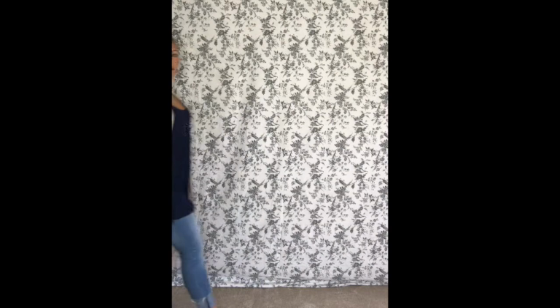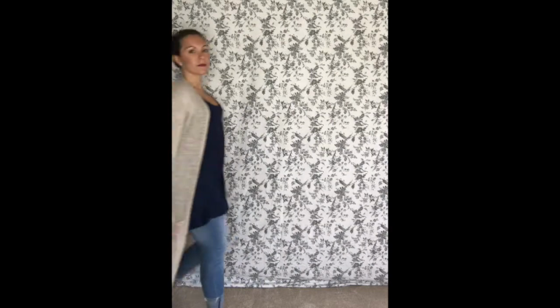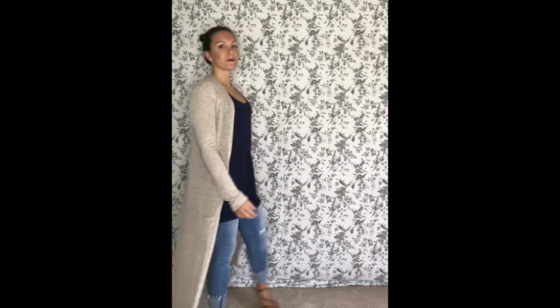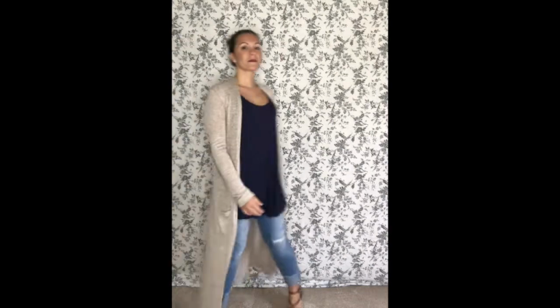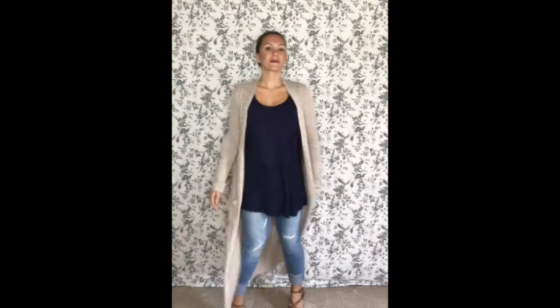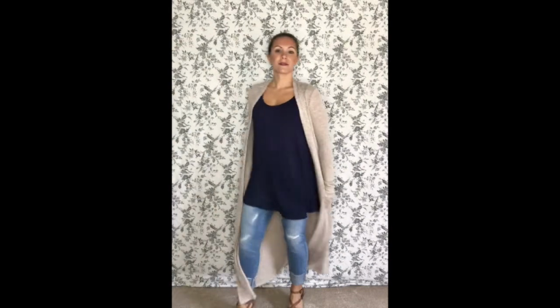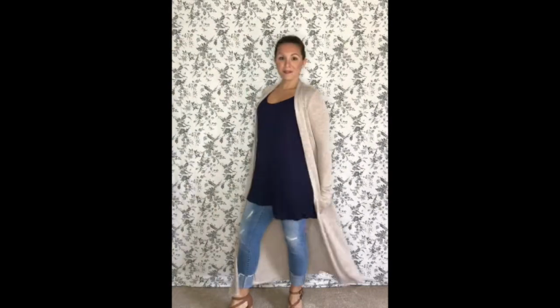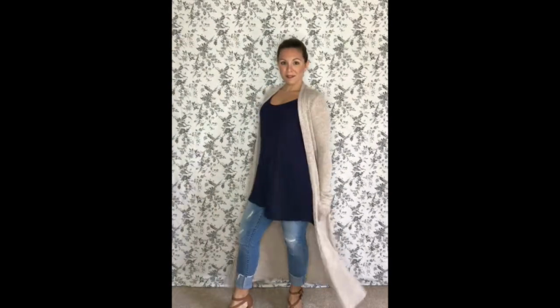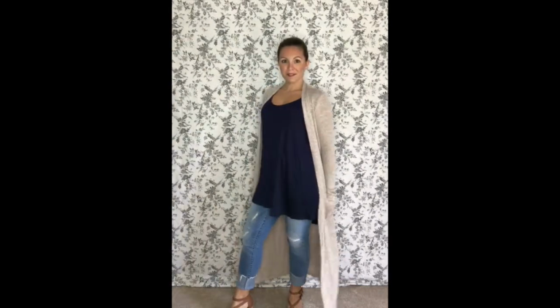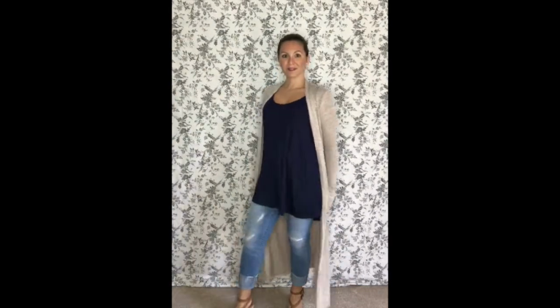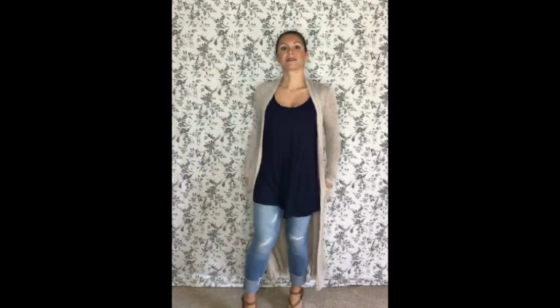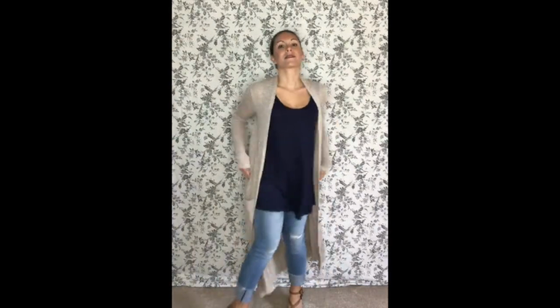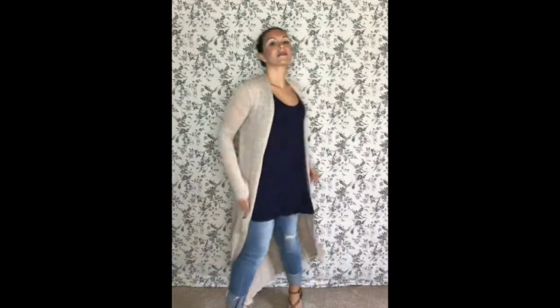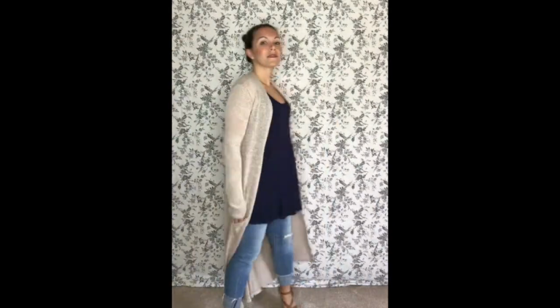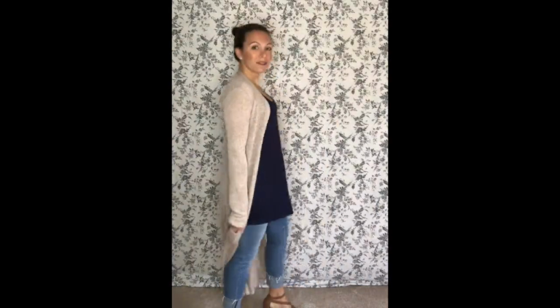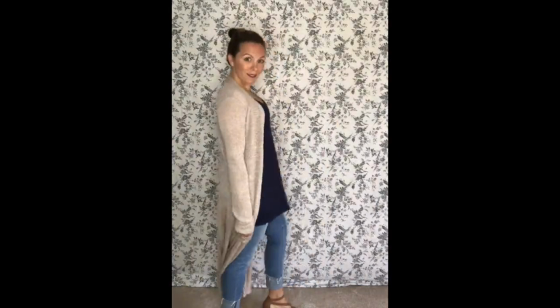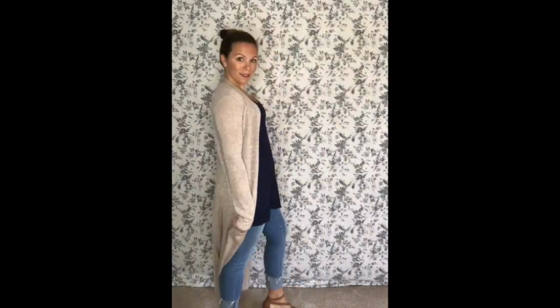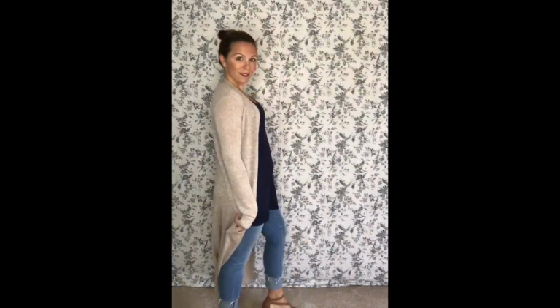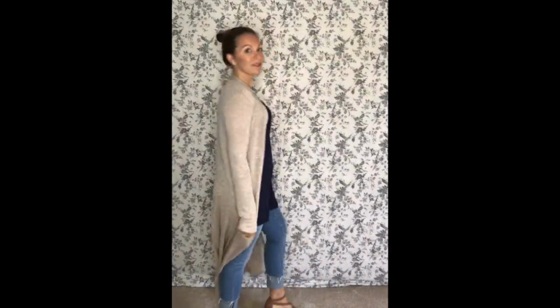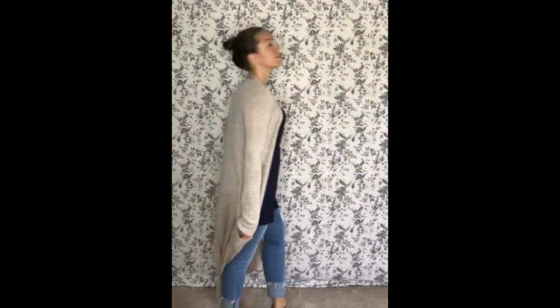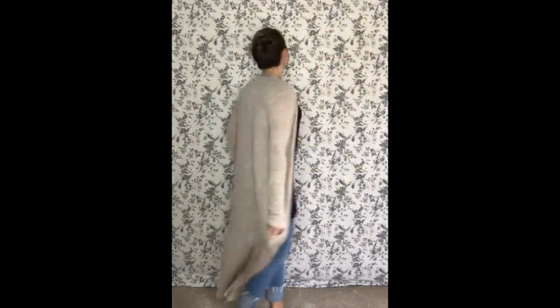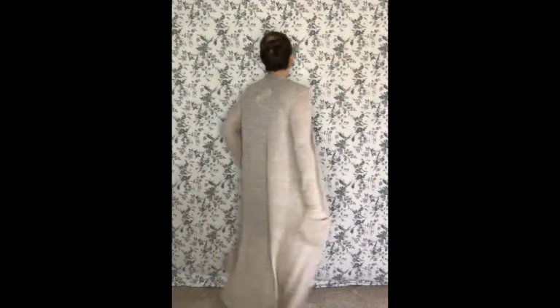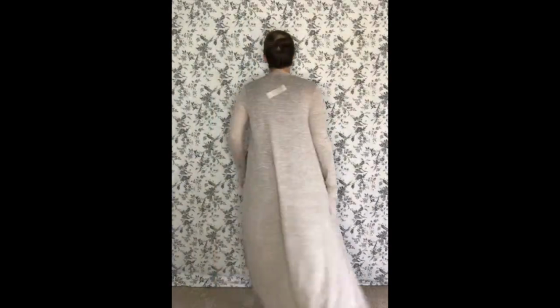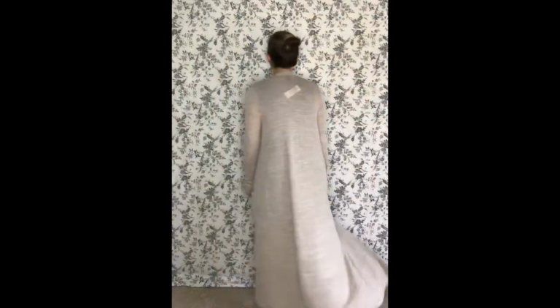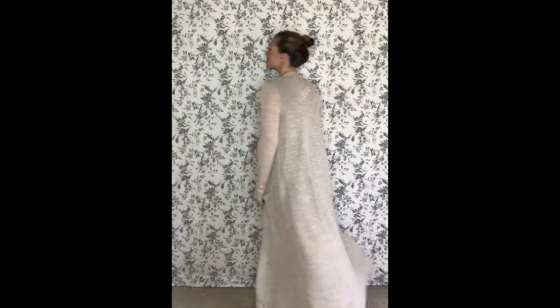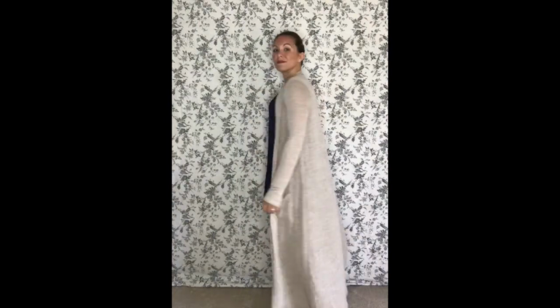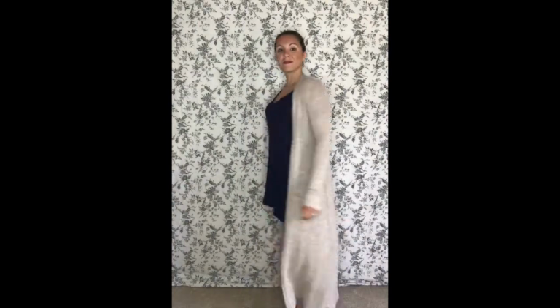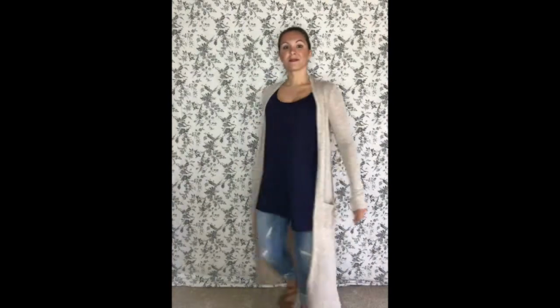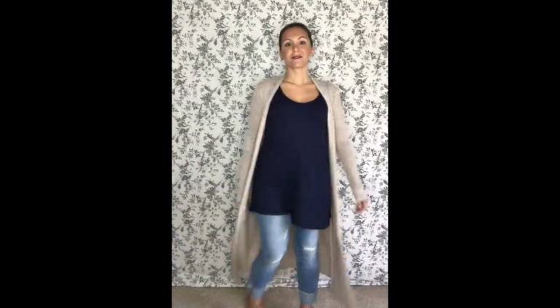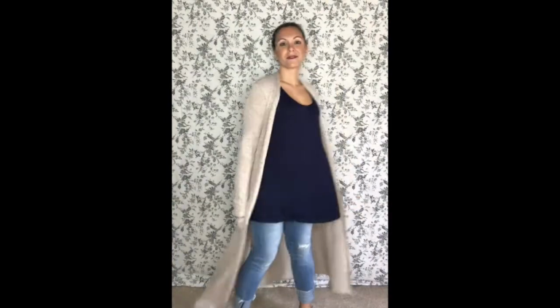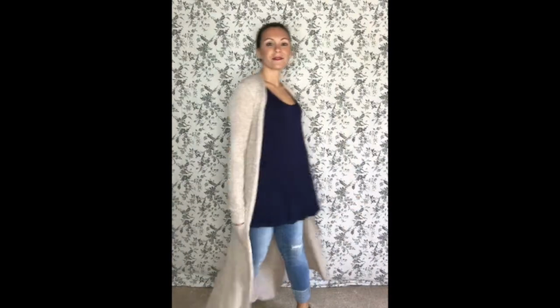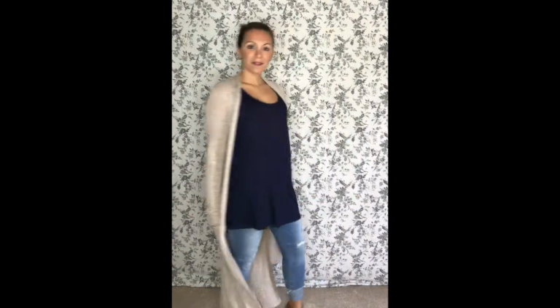On cool days, I don't leave the house without my duster. This is an extra small small in oatmeal.